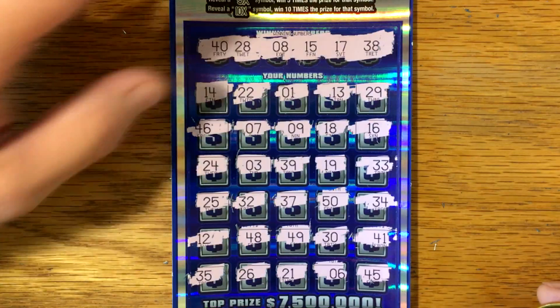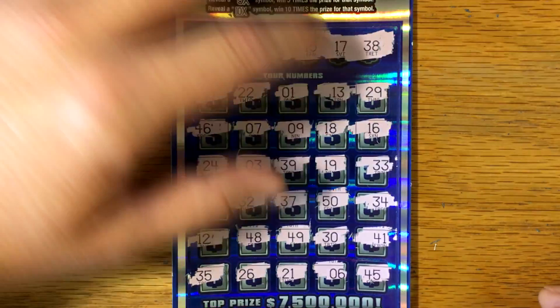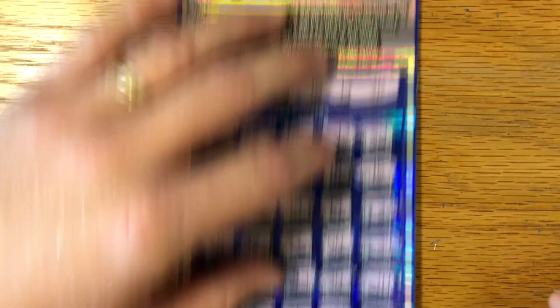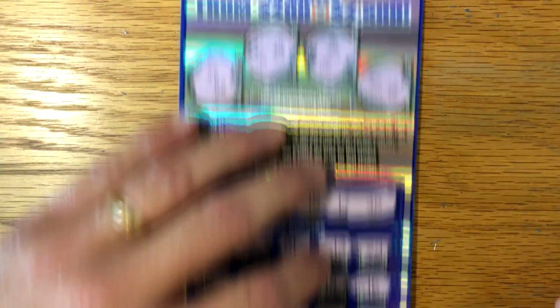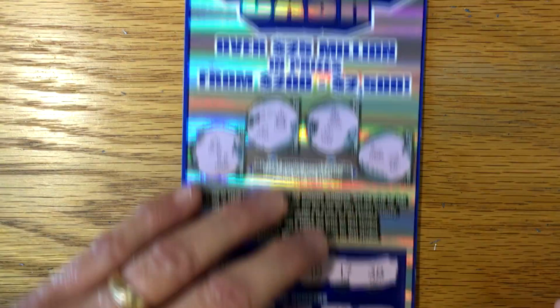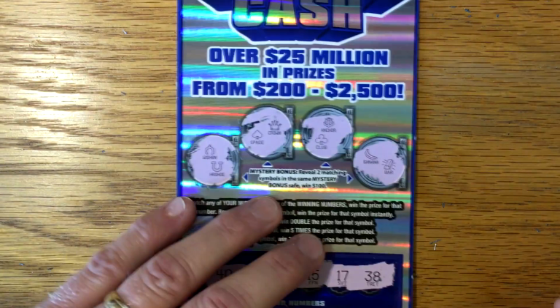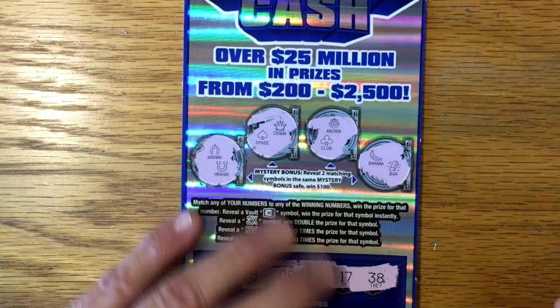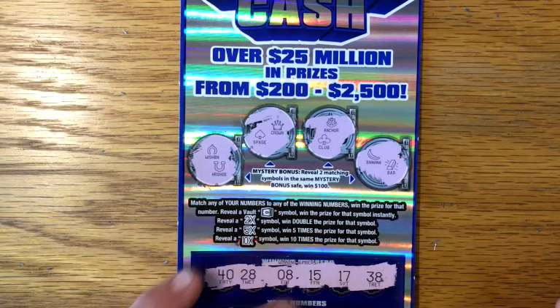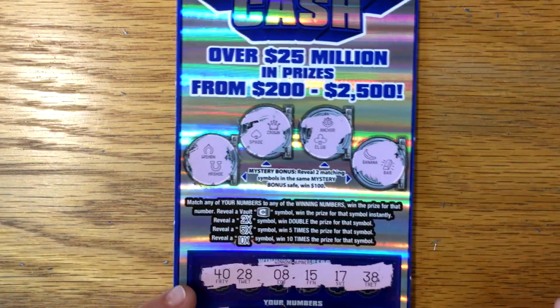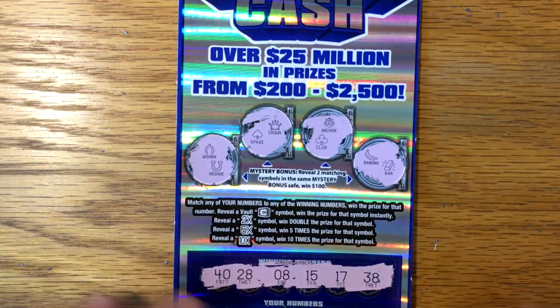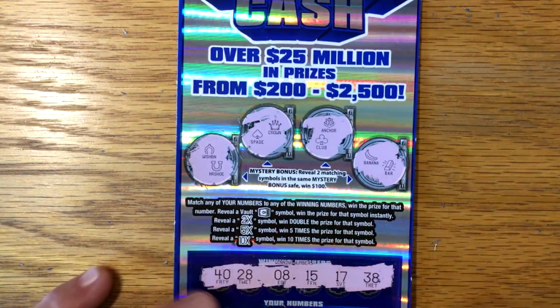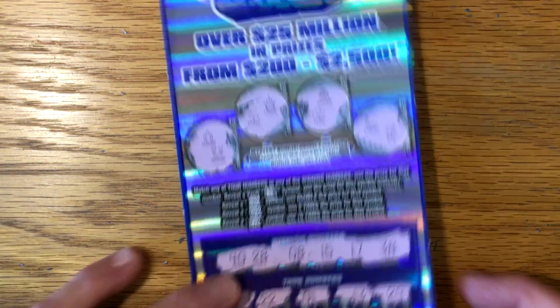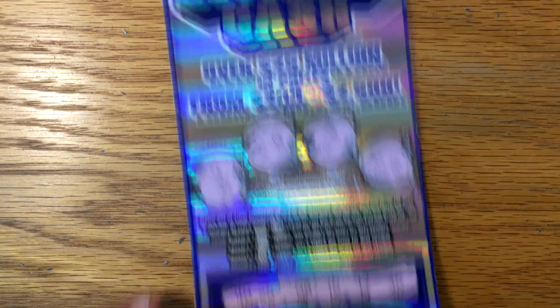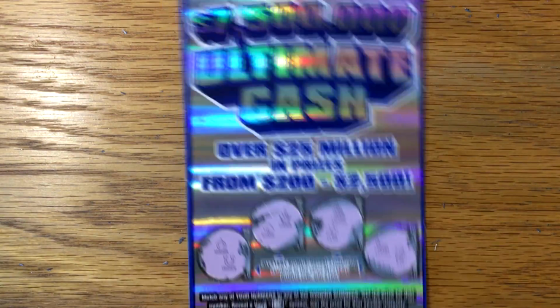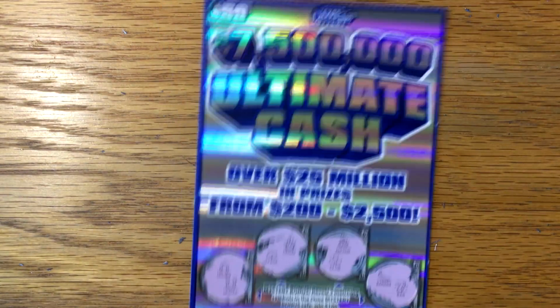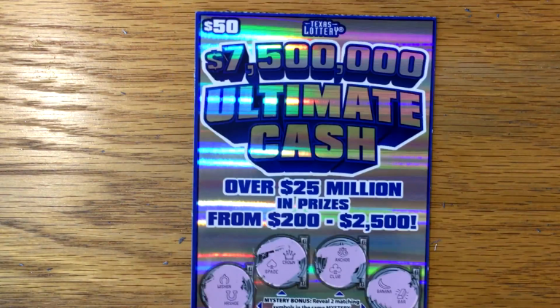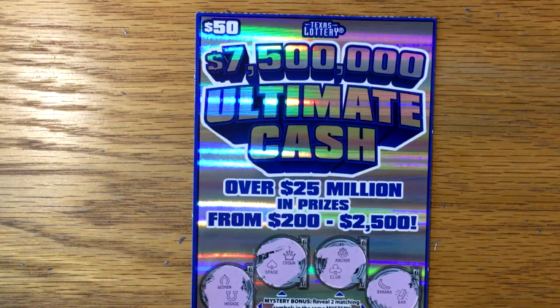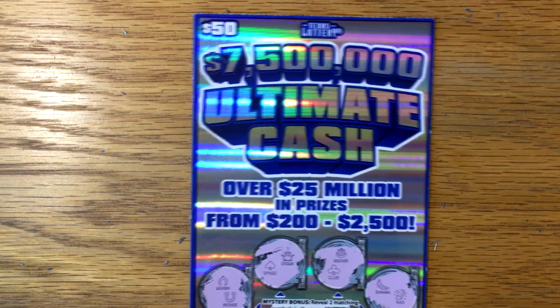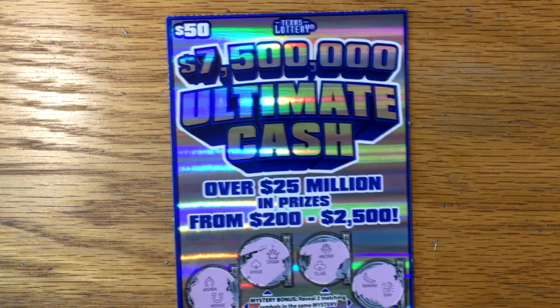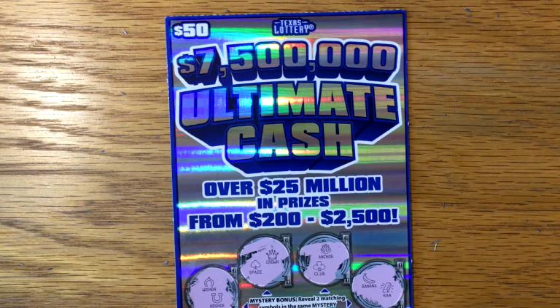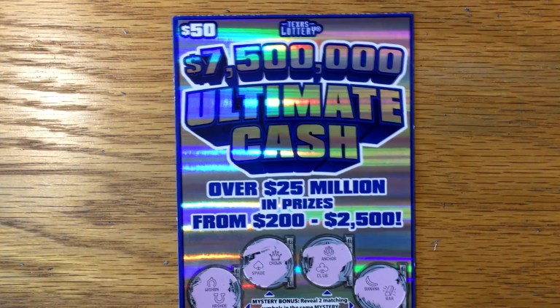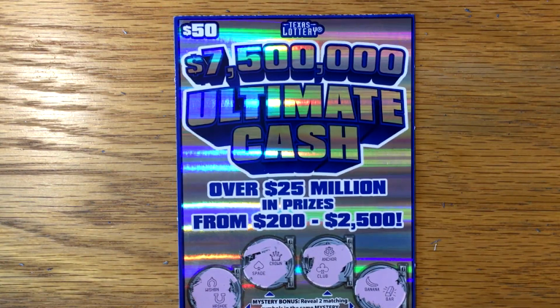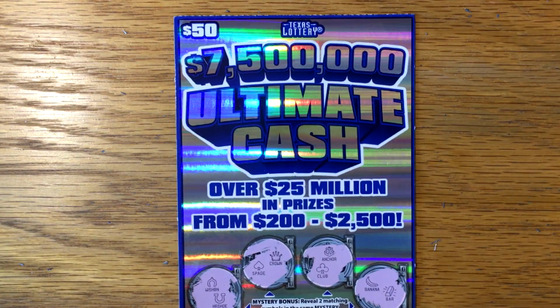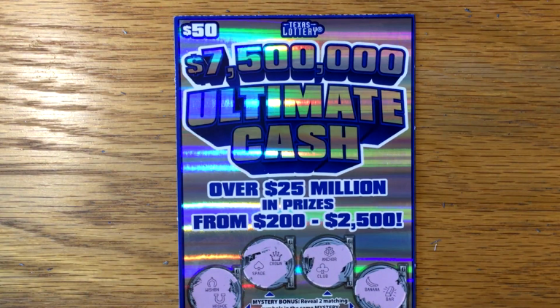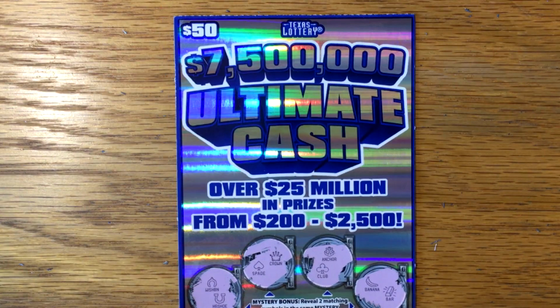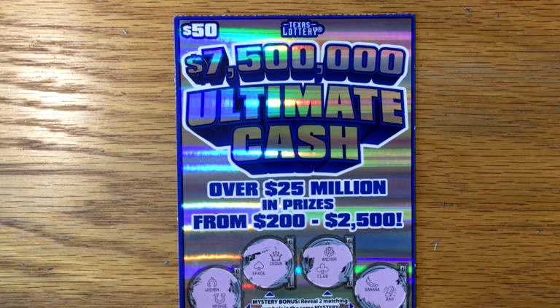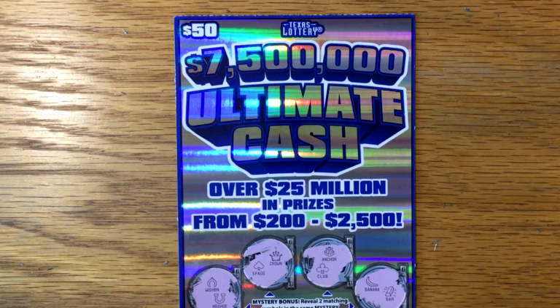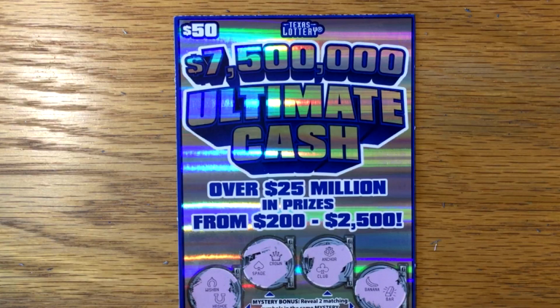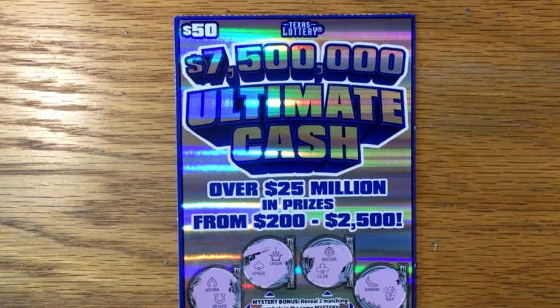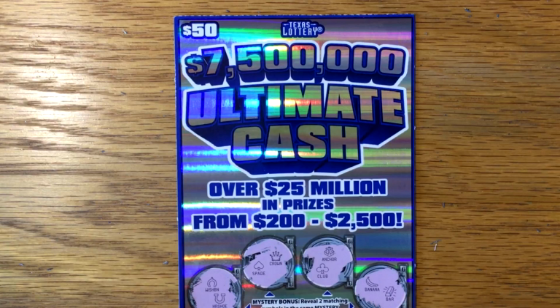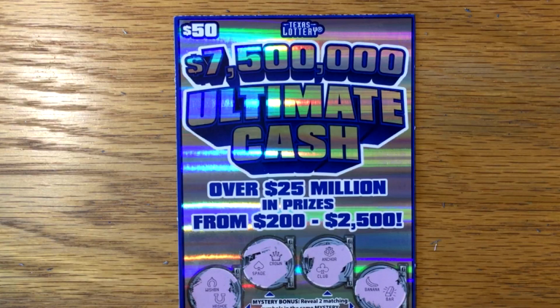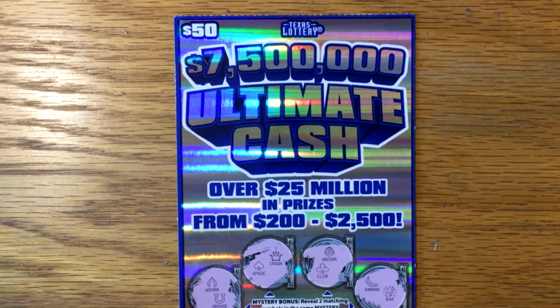Guys, I hope you enjoyed the video — that's a look at the new $50 ticket. I hope you all have a great and lucky rest of your day, and we'll talk to you later.